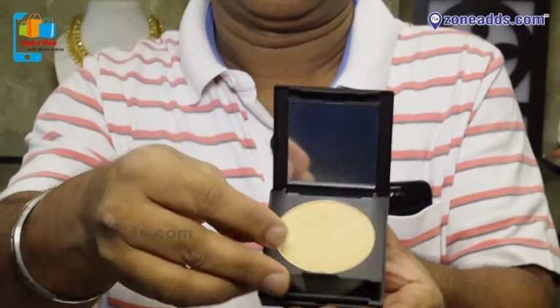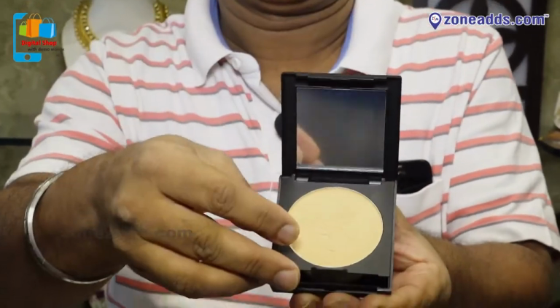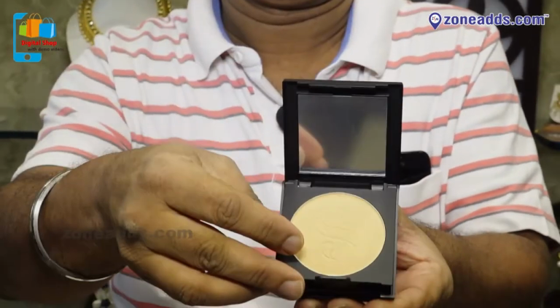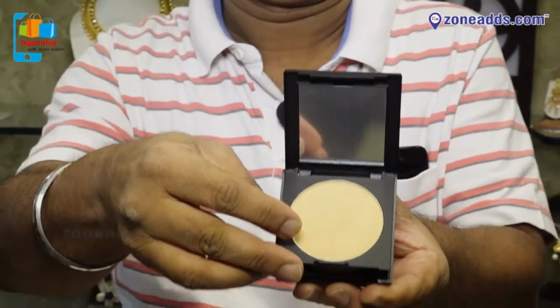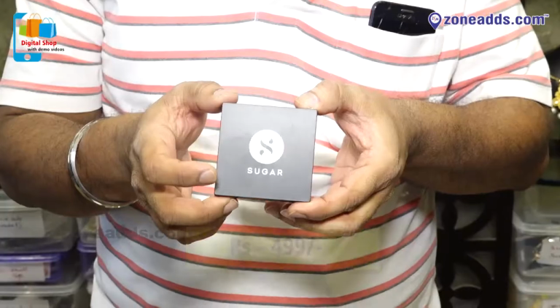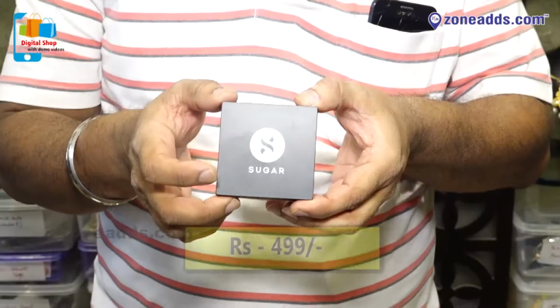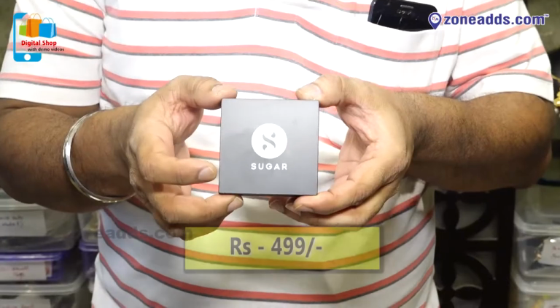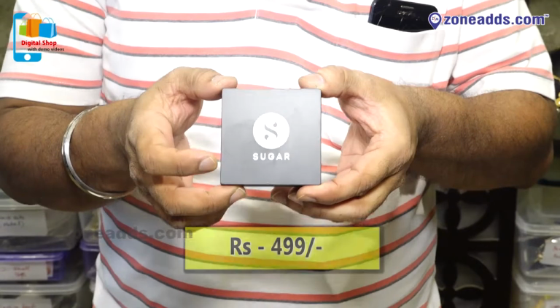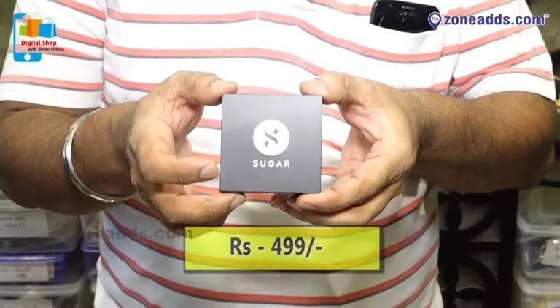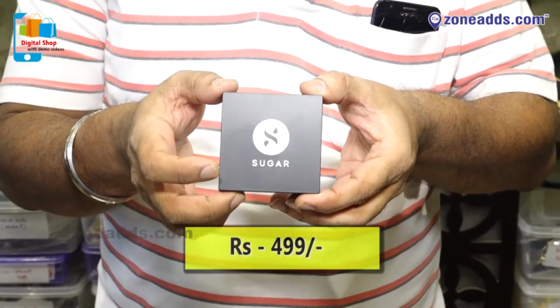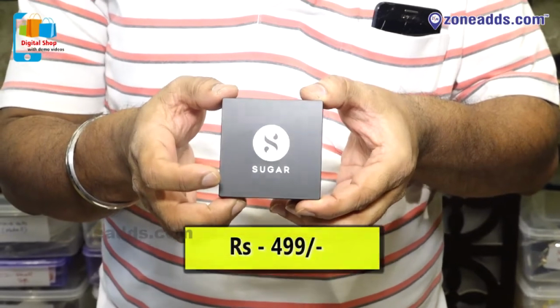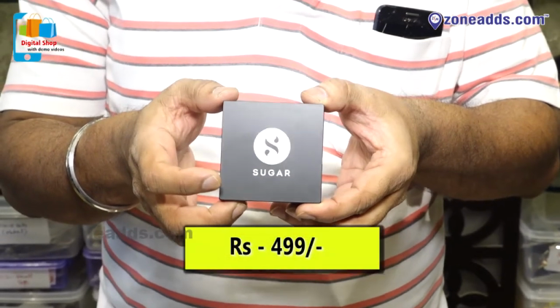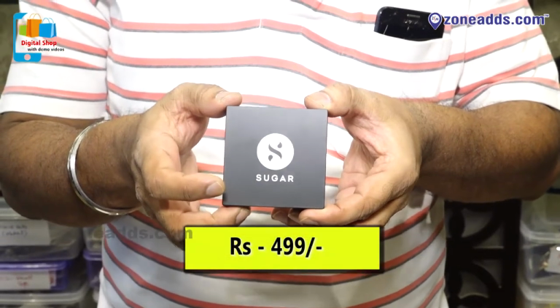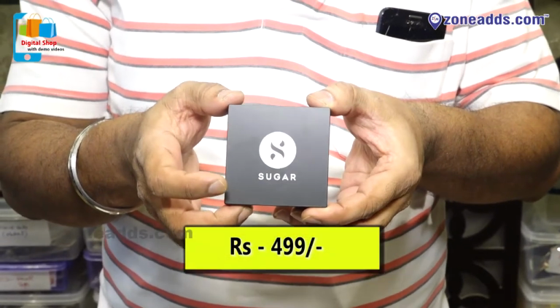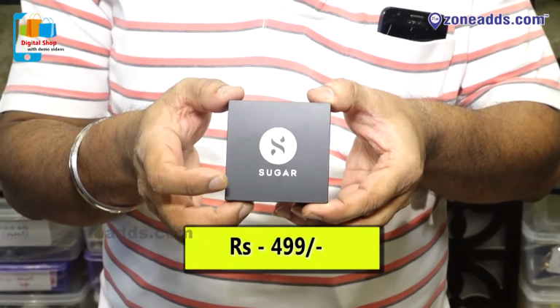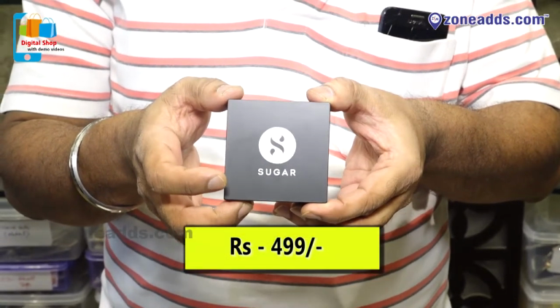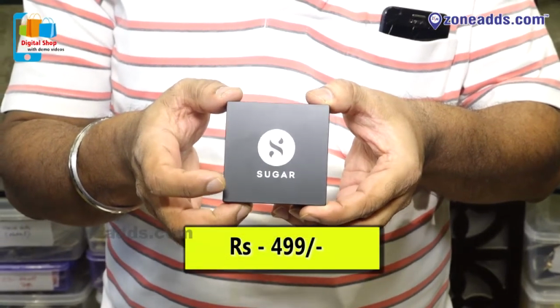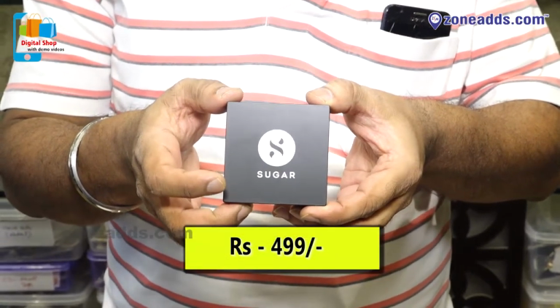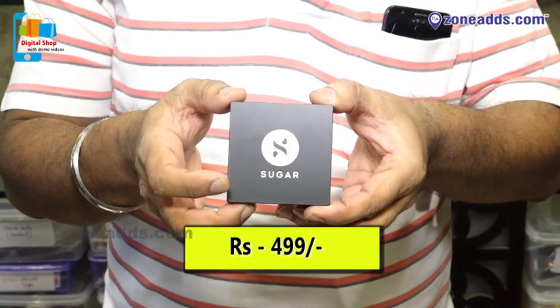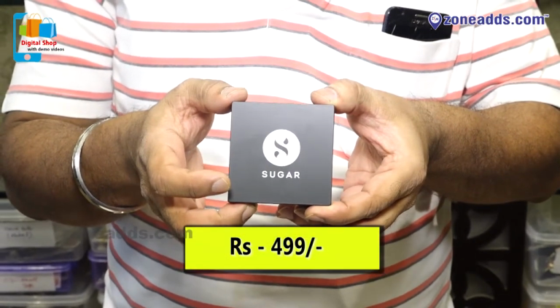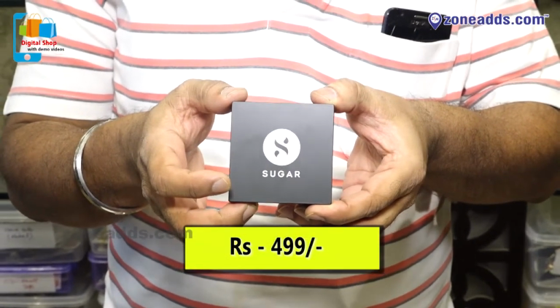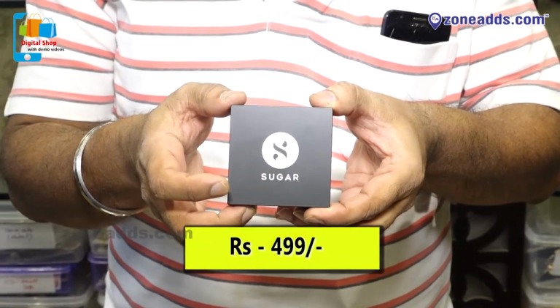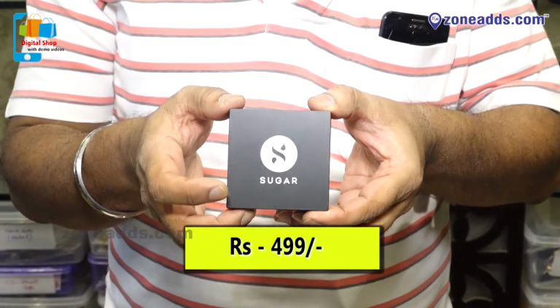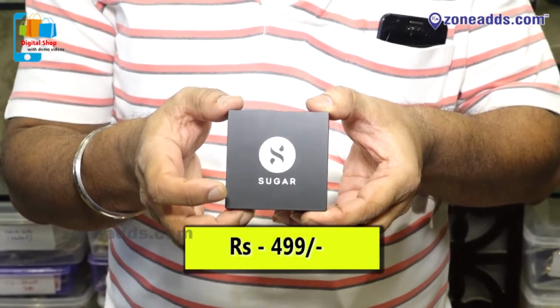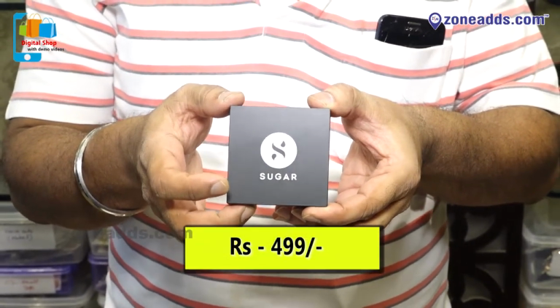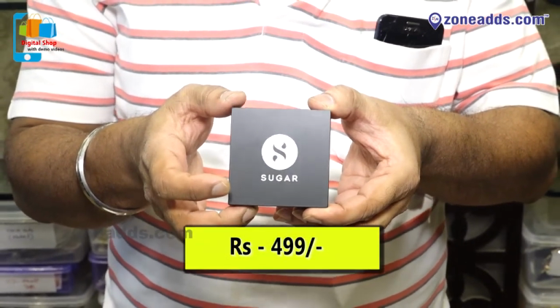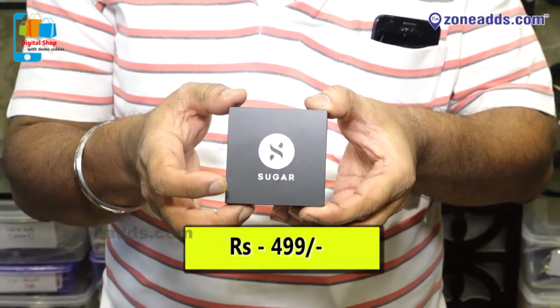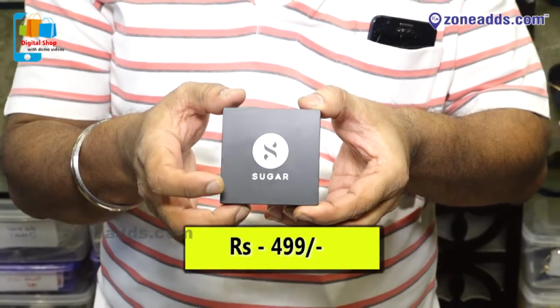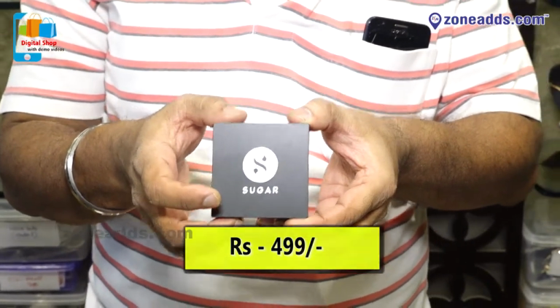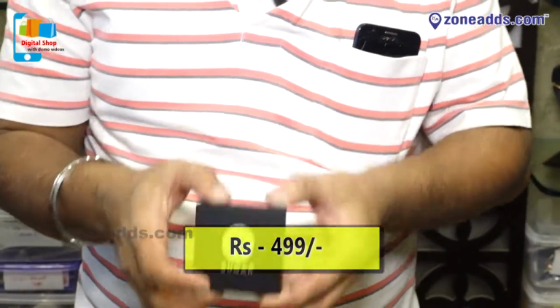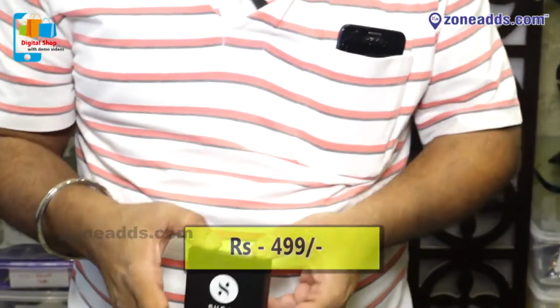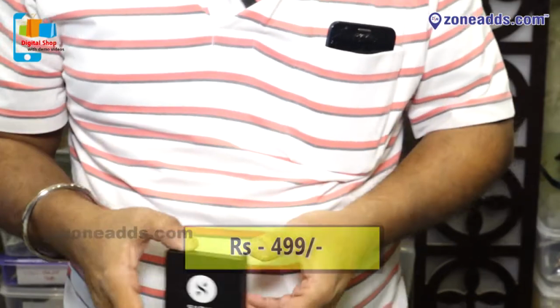This product costs rupees 499. Thank you.